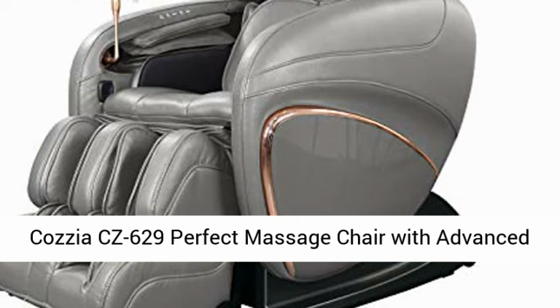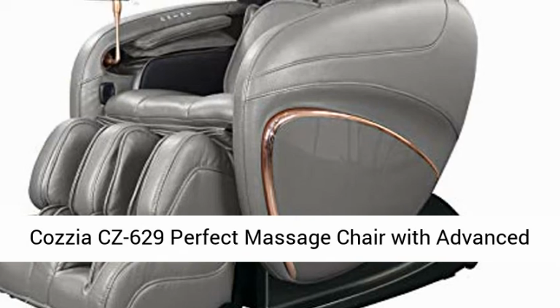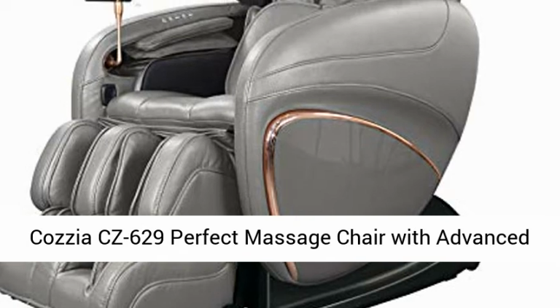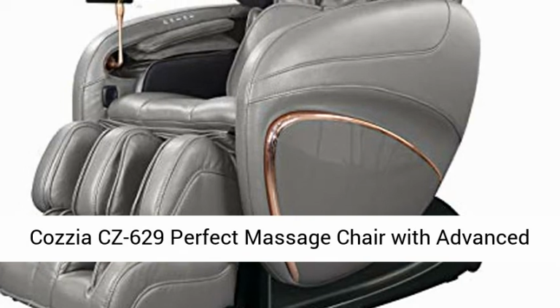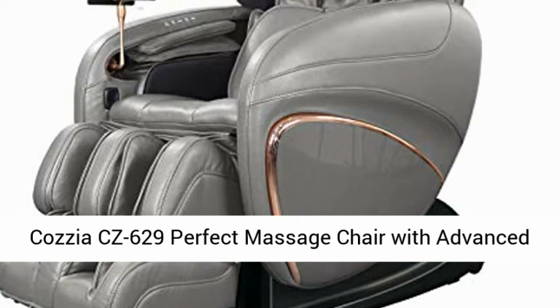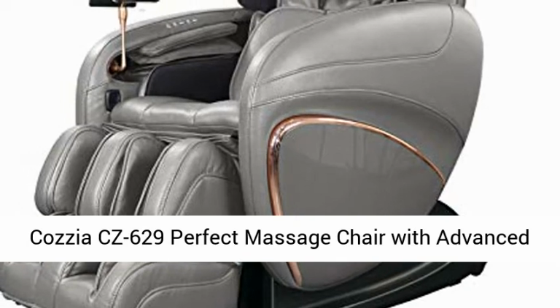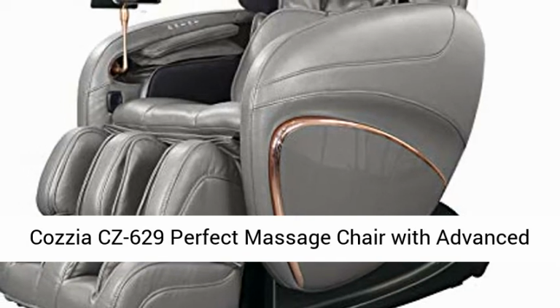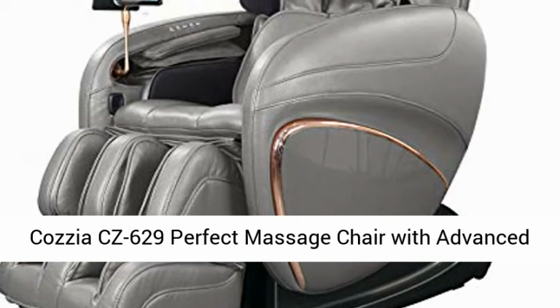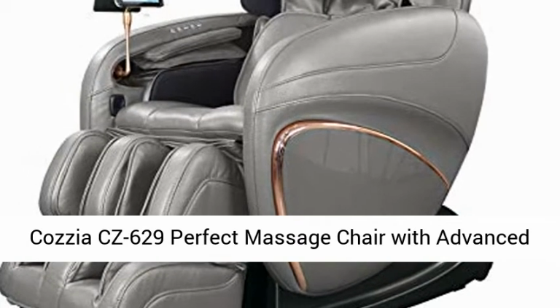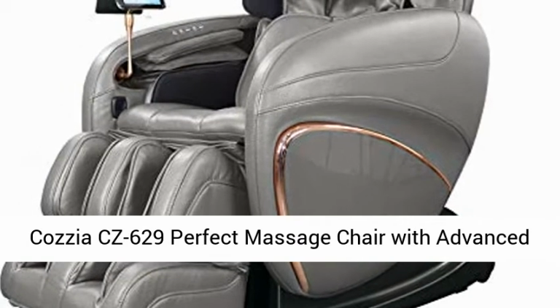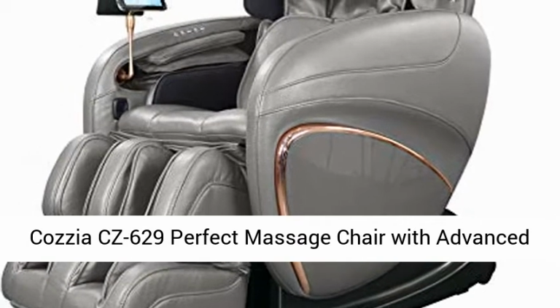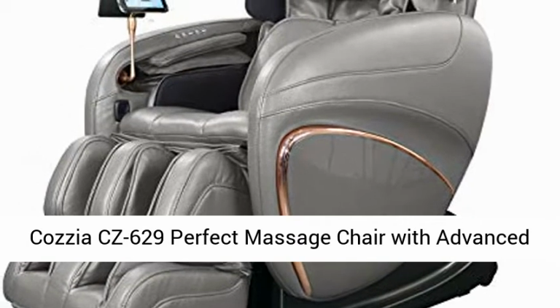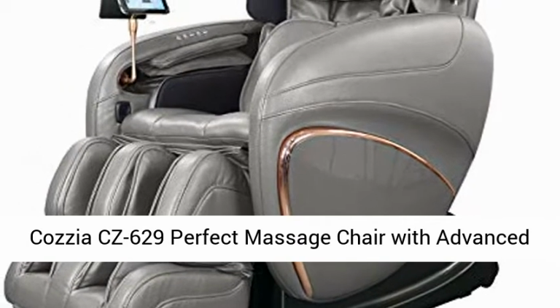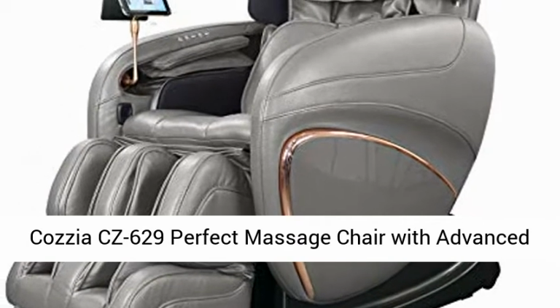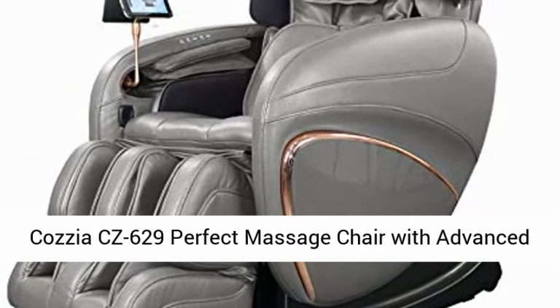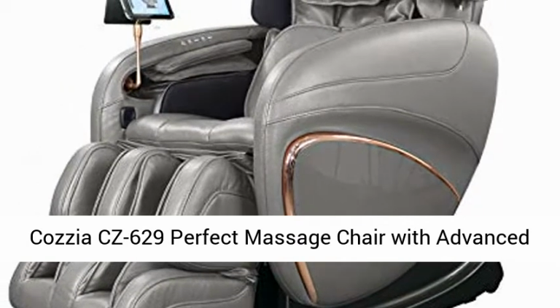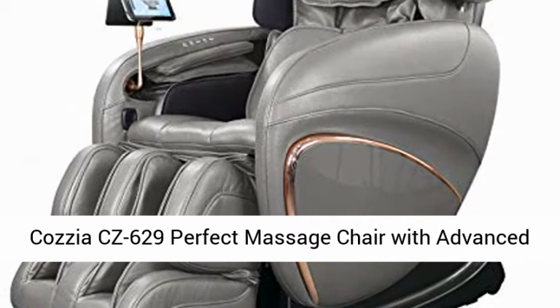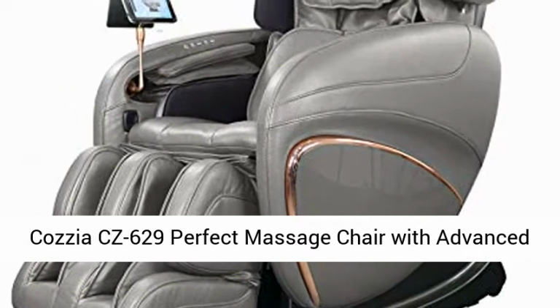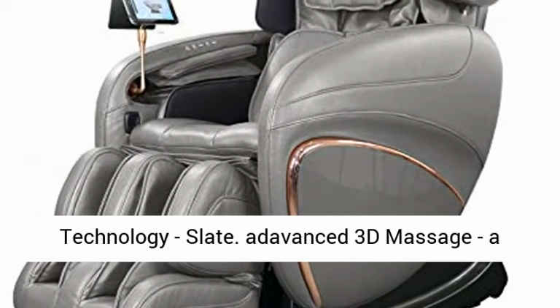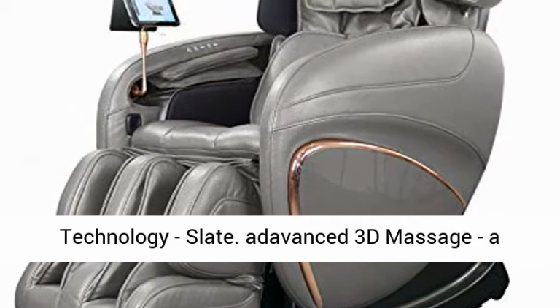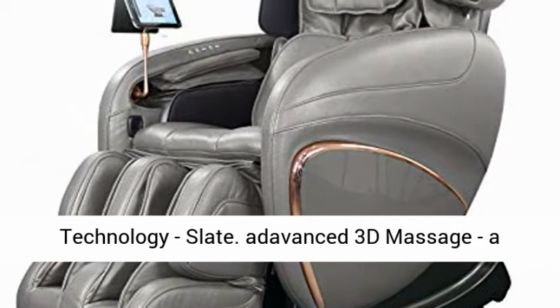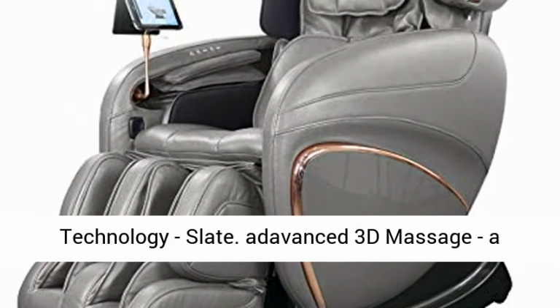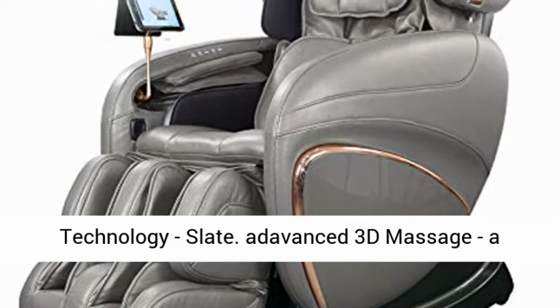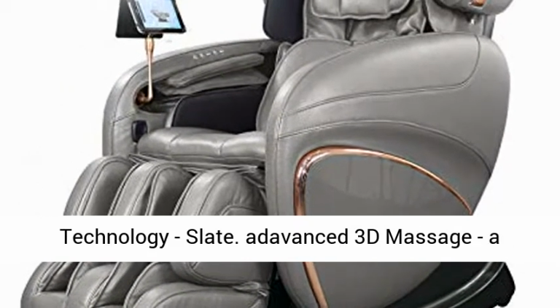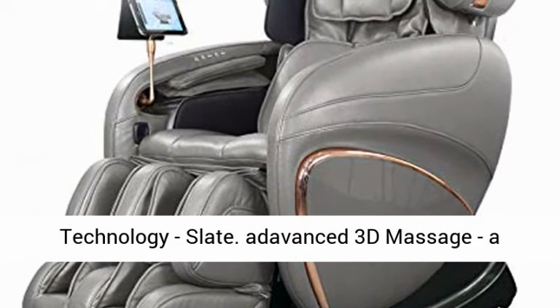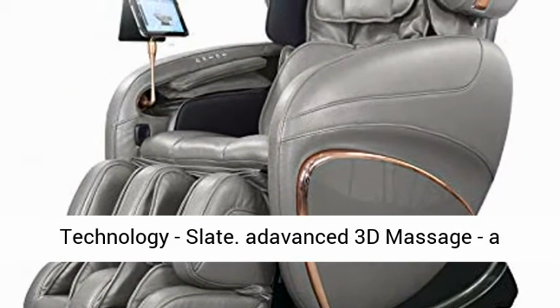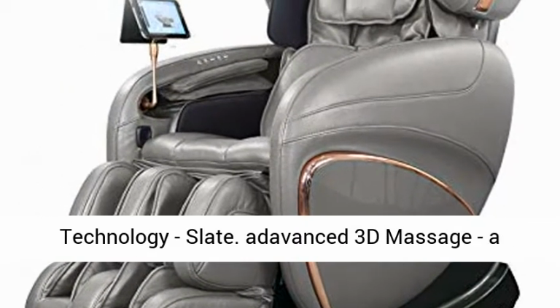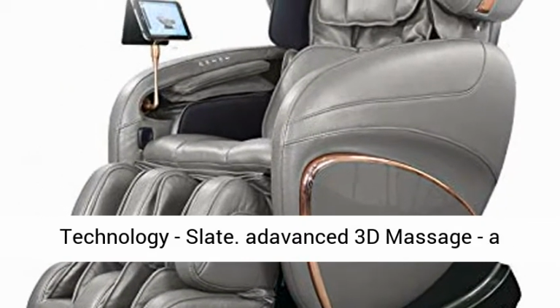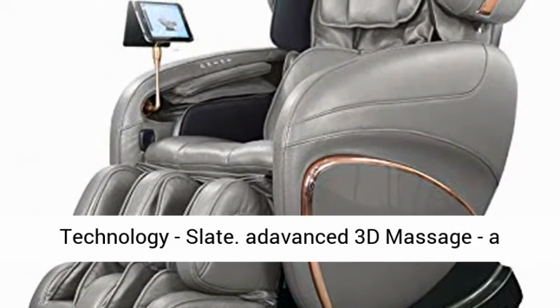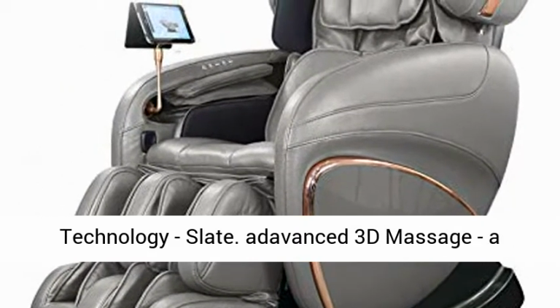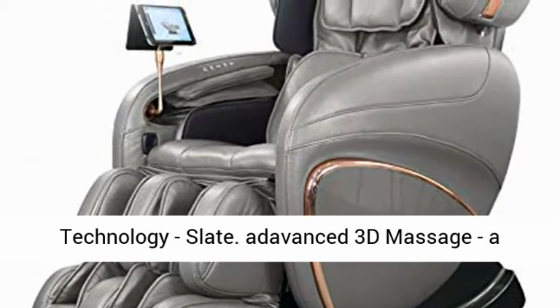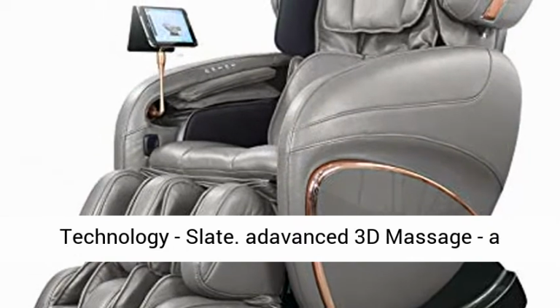Kosia CZ629 Perfect Massage Chair with Advanced Technology, Slate.